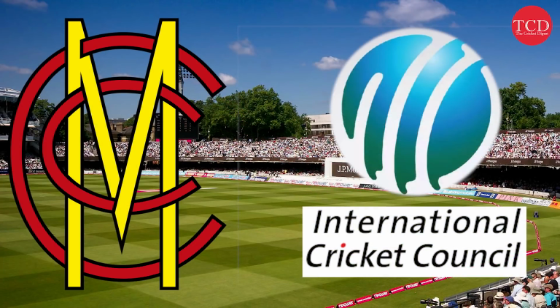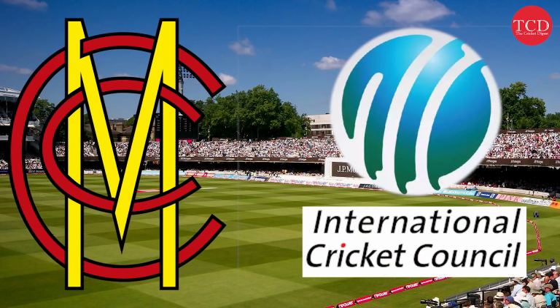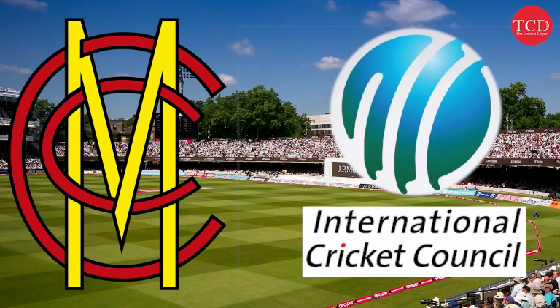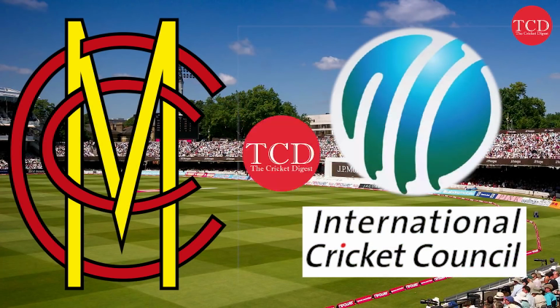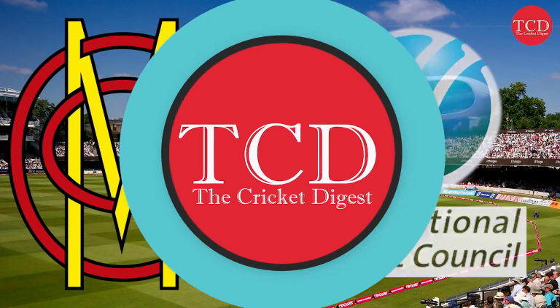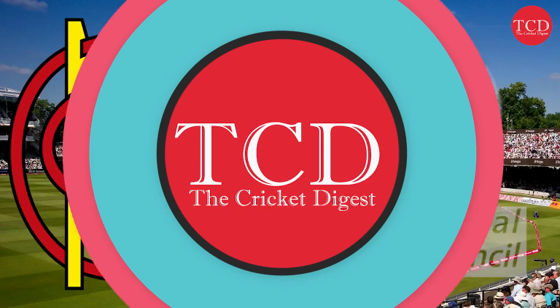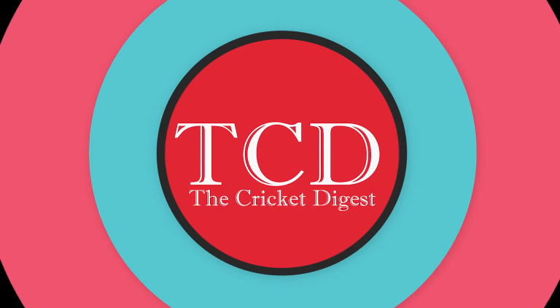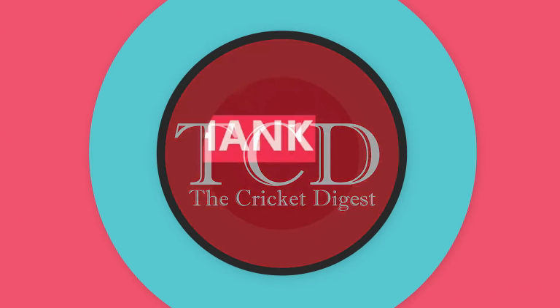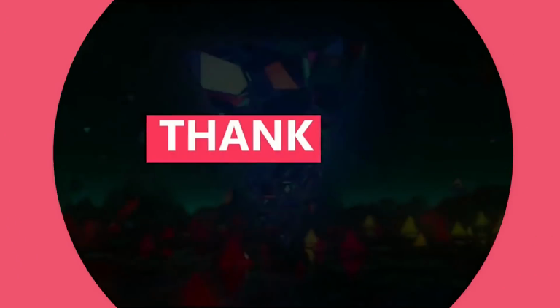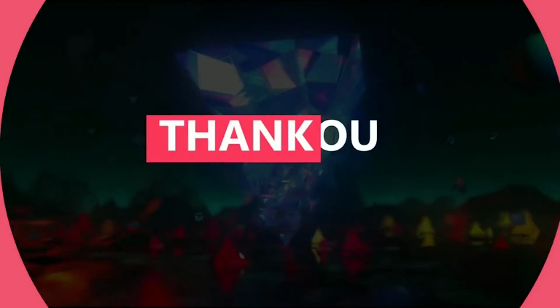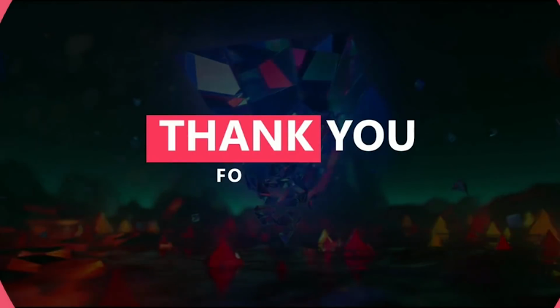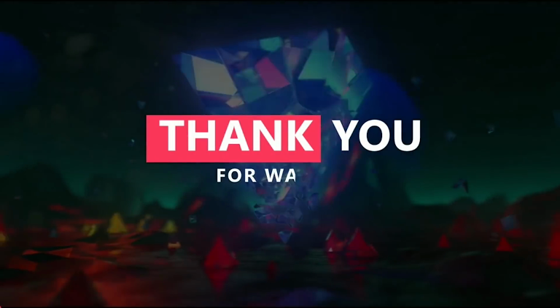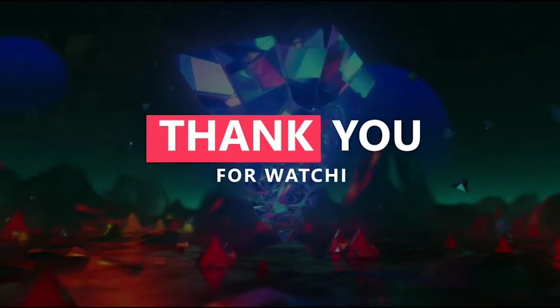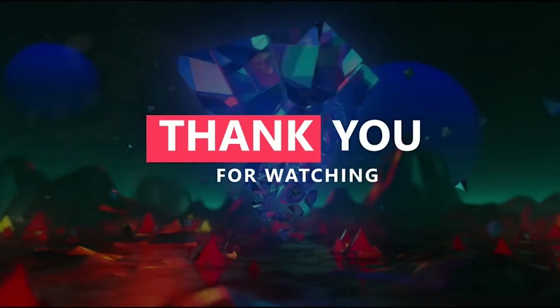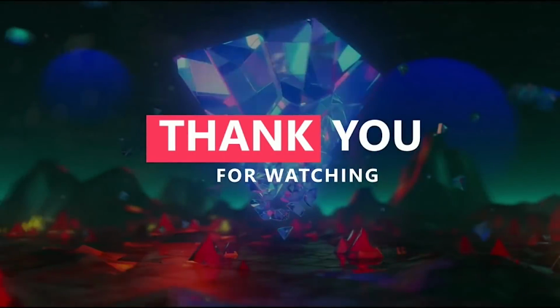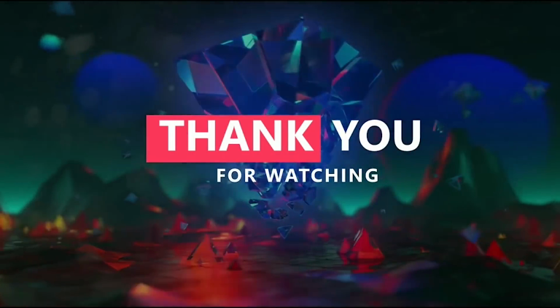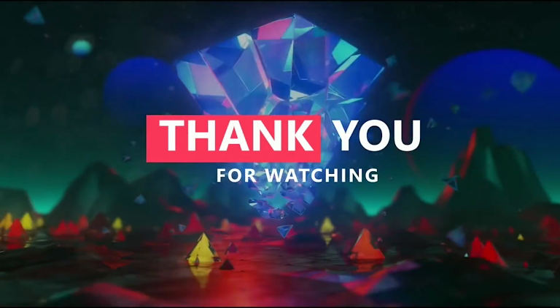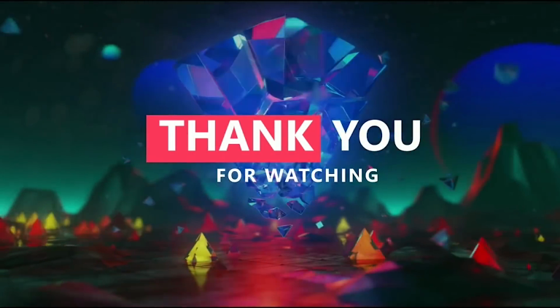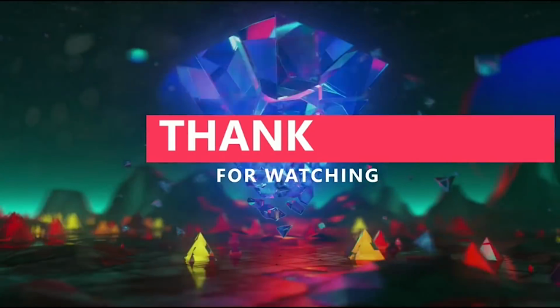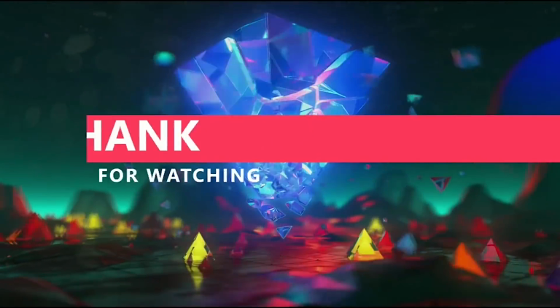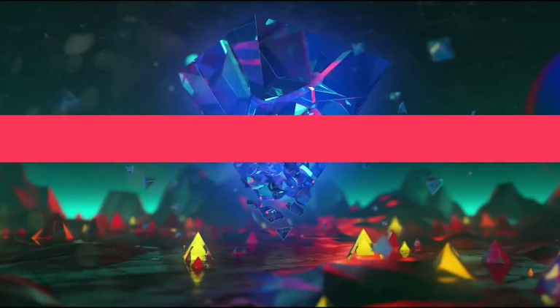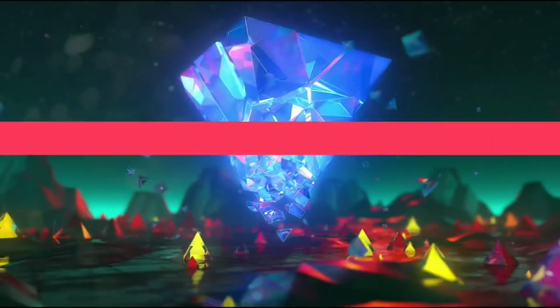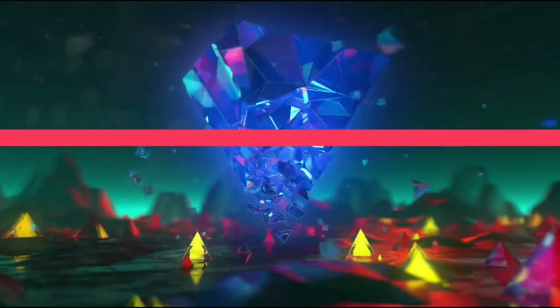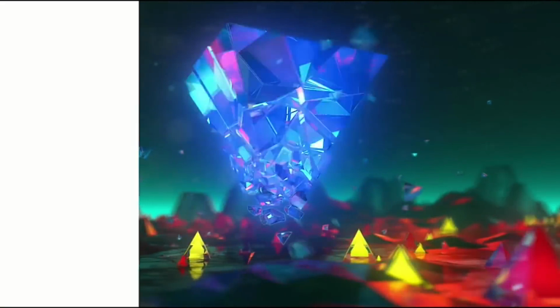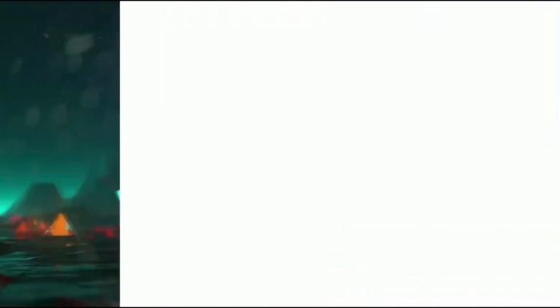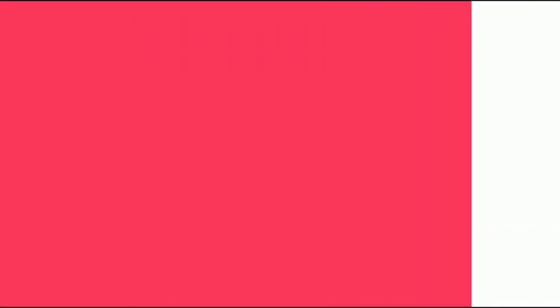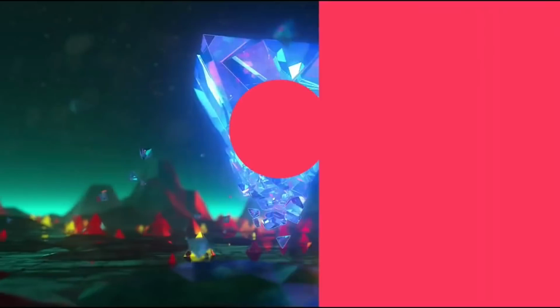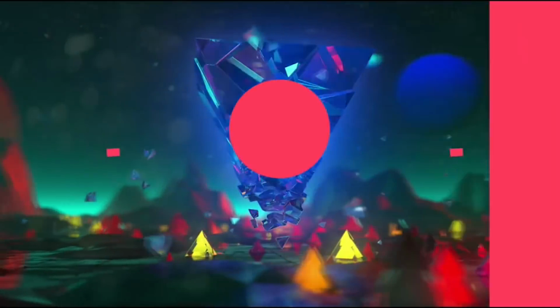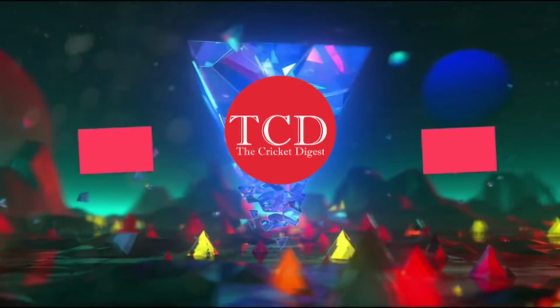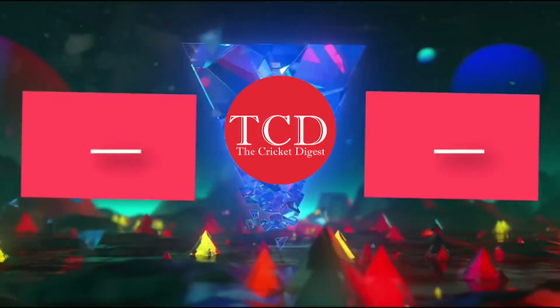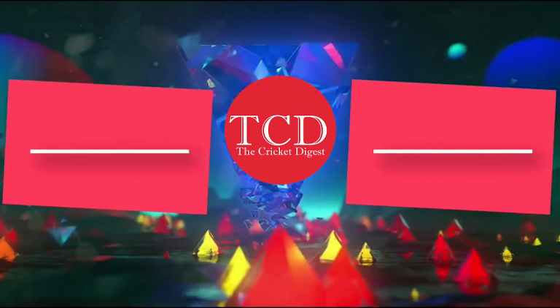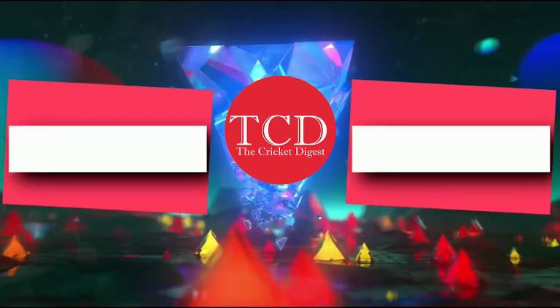What do you guys think about it? Do let us know in the comment section. Until next video, goodbye.